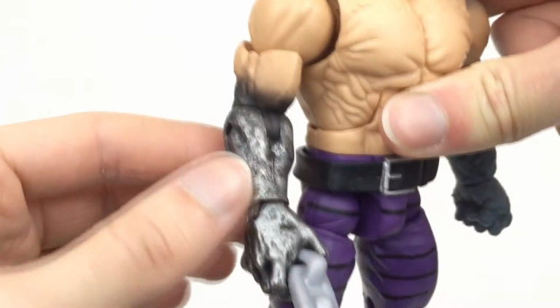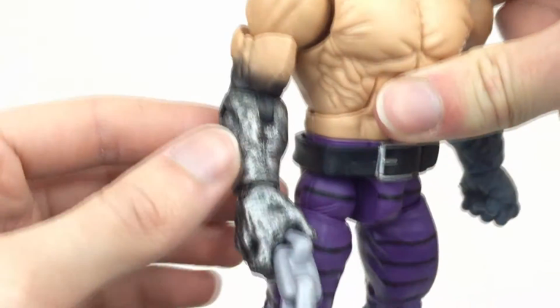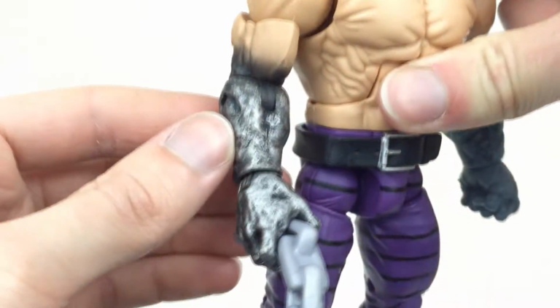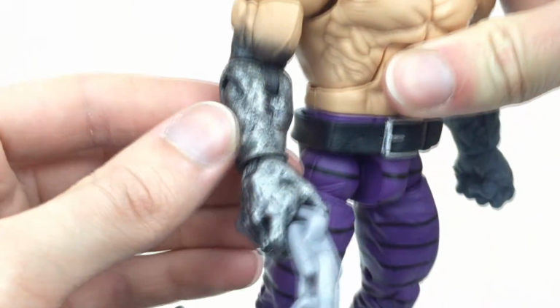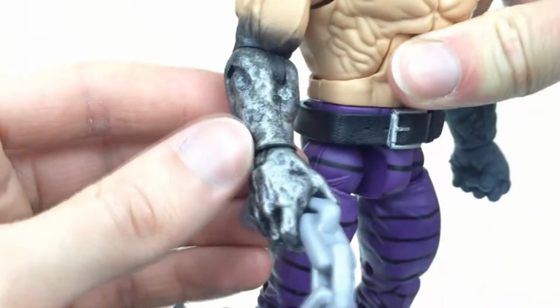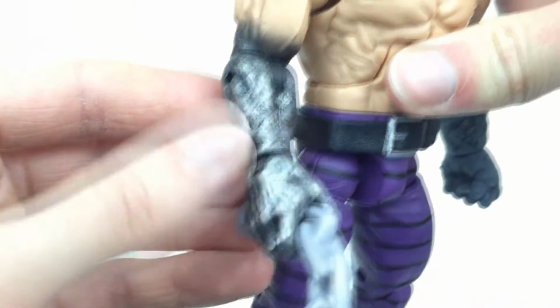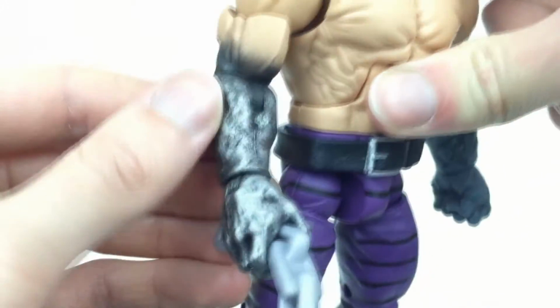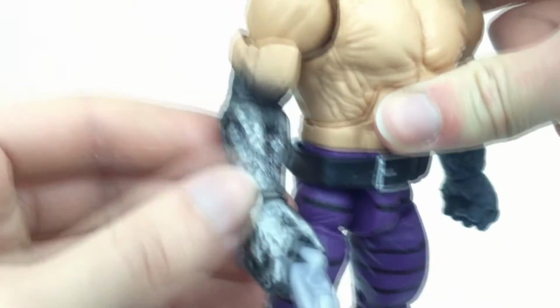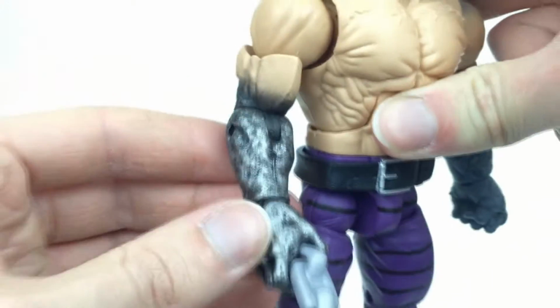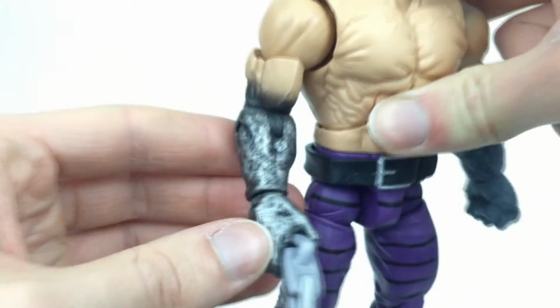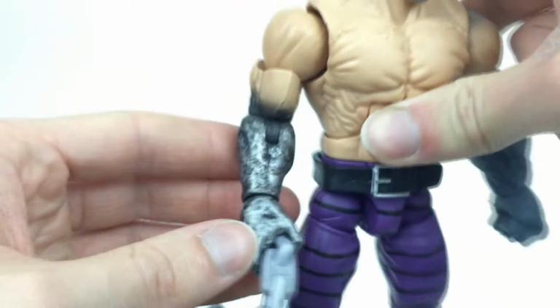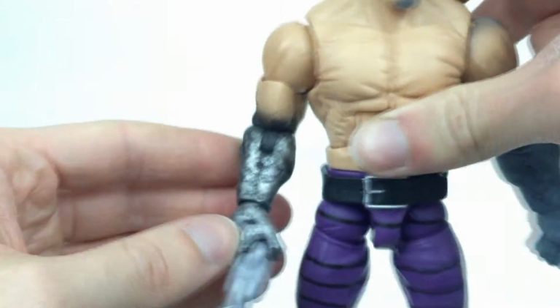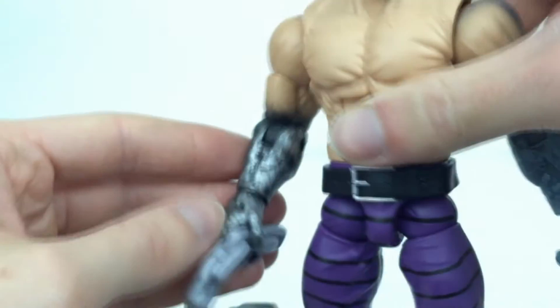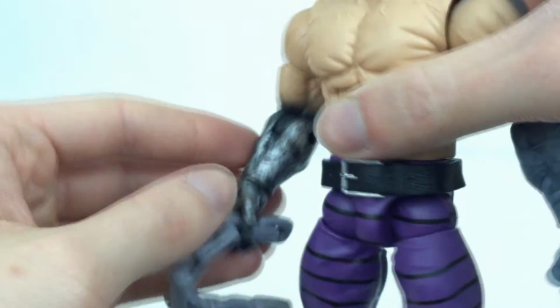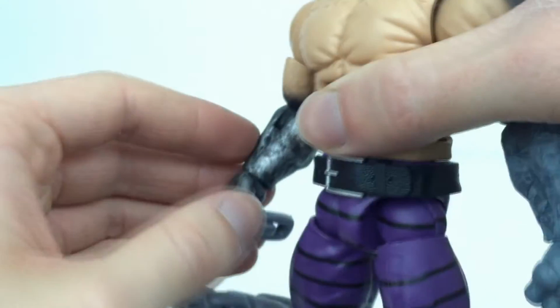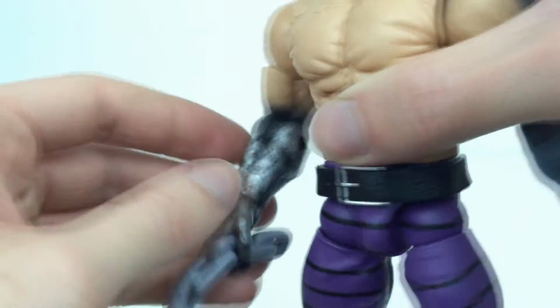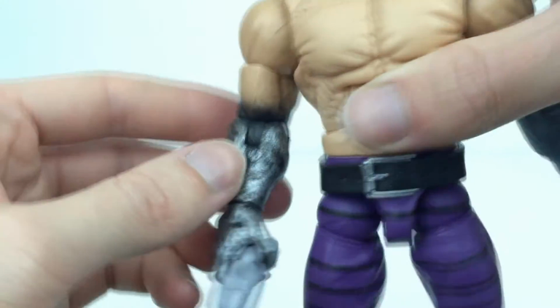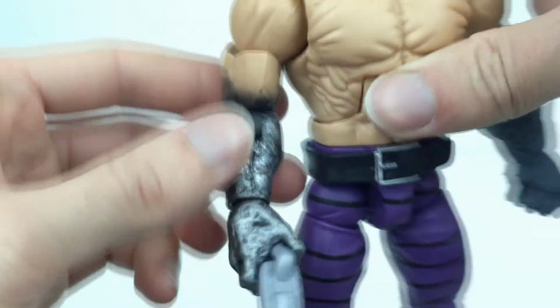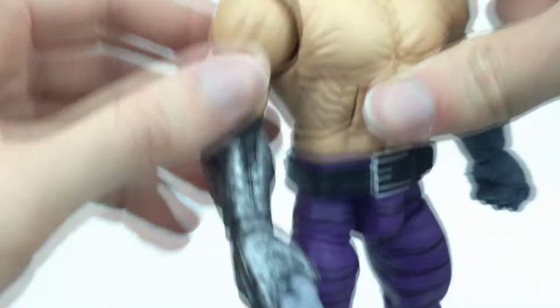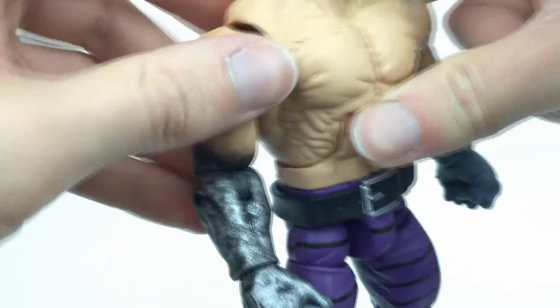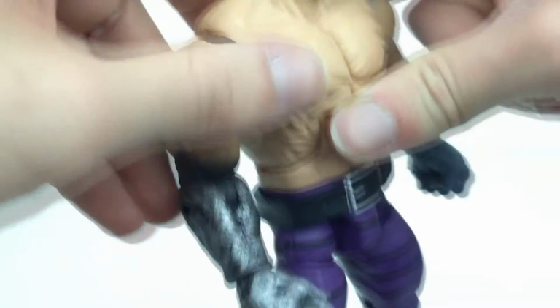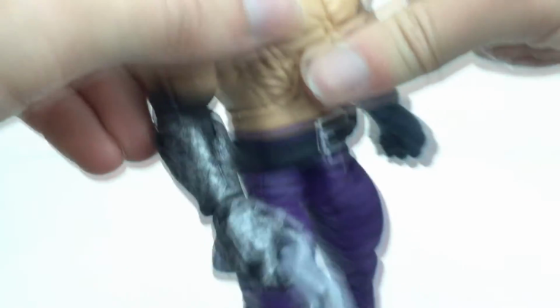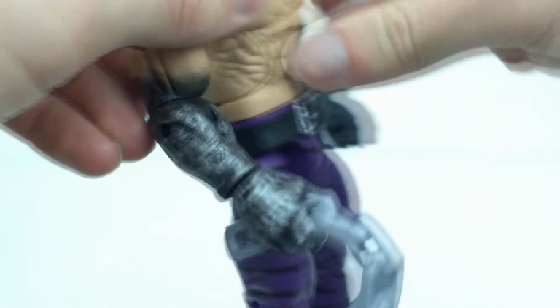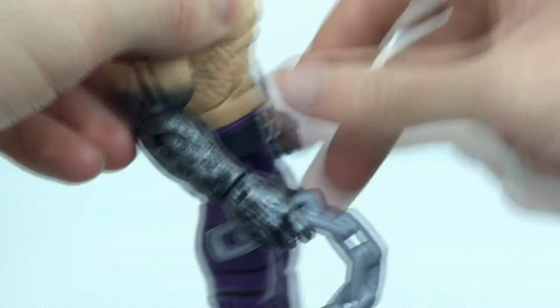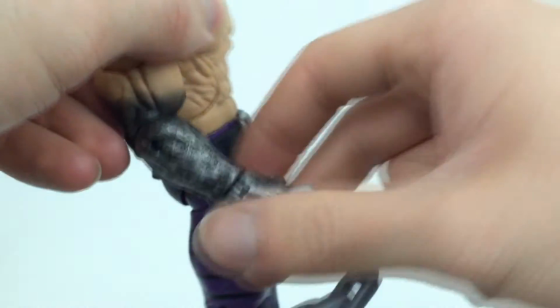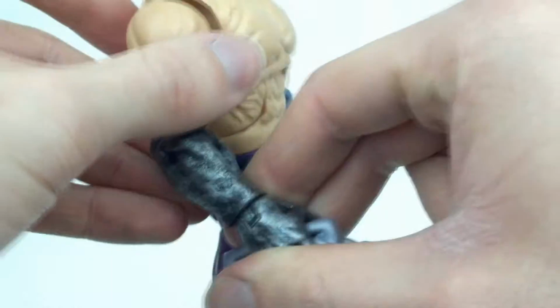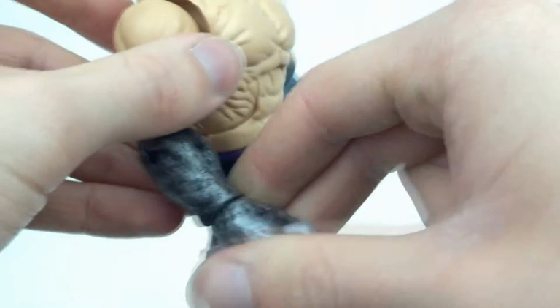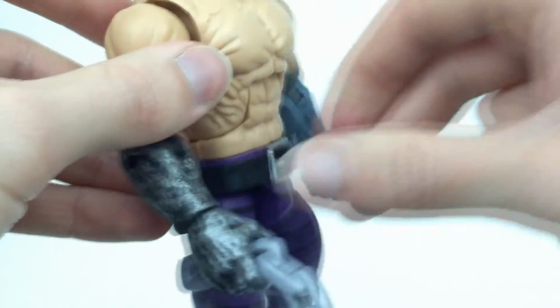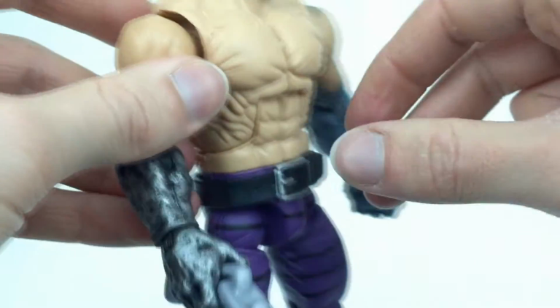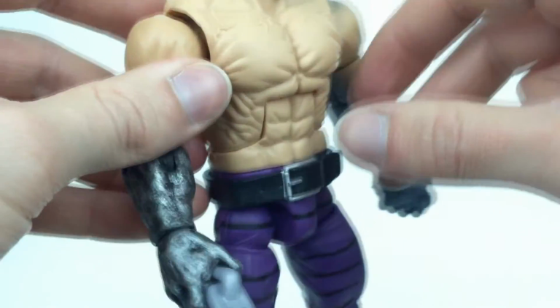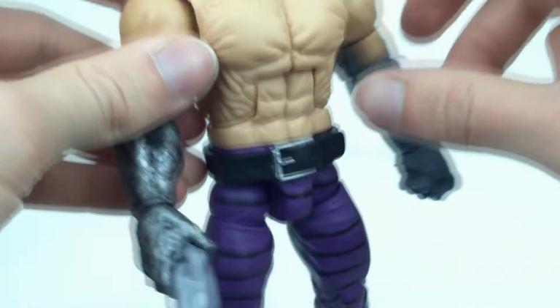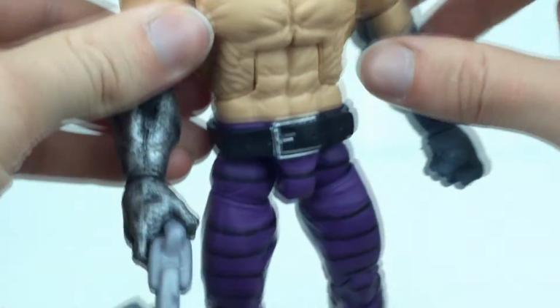And then here we have the metallic silver arm. Again, looking fantastic.